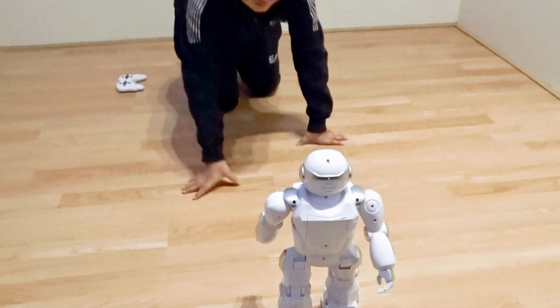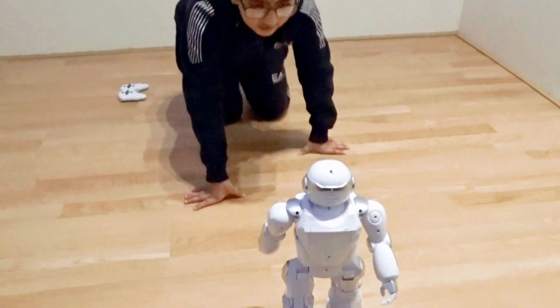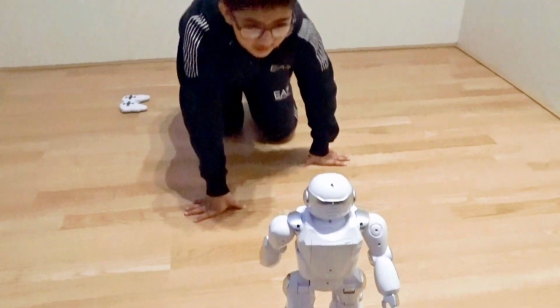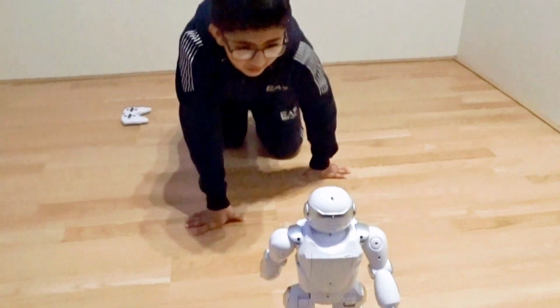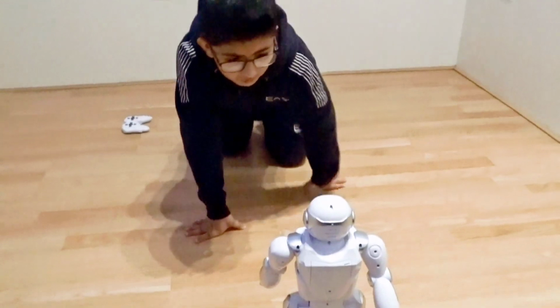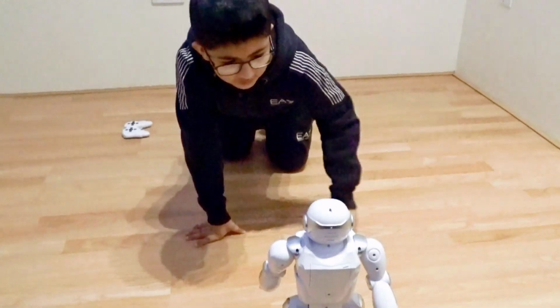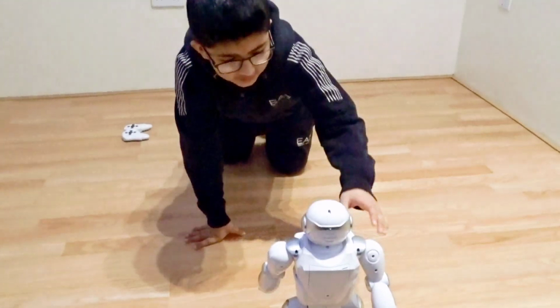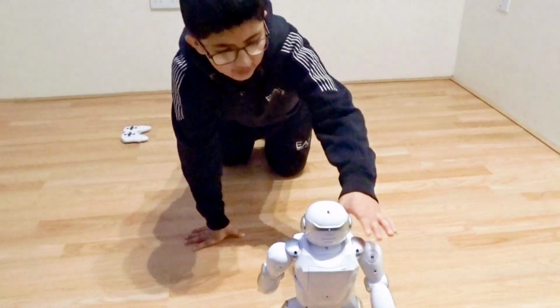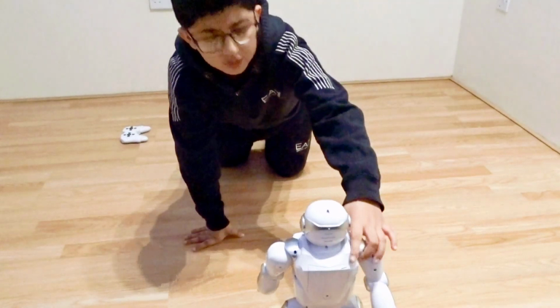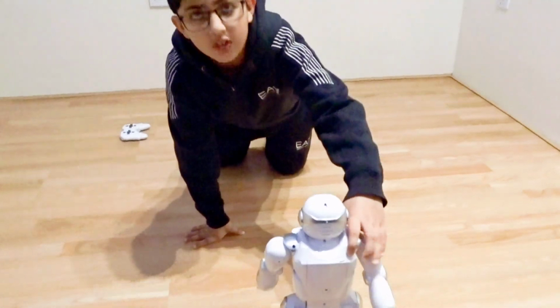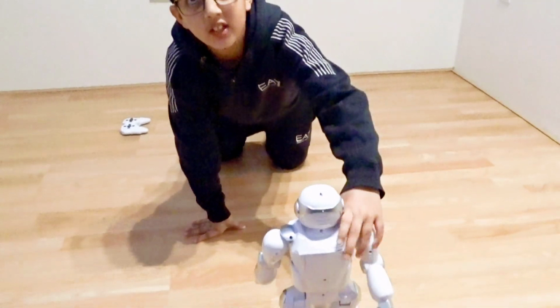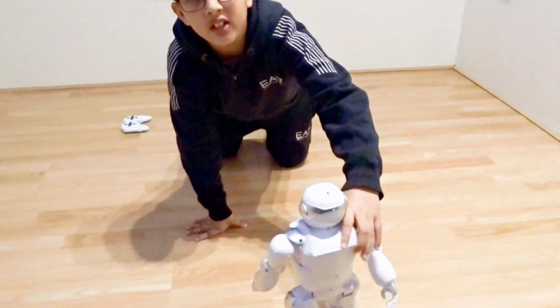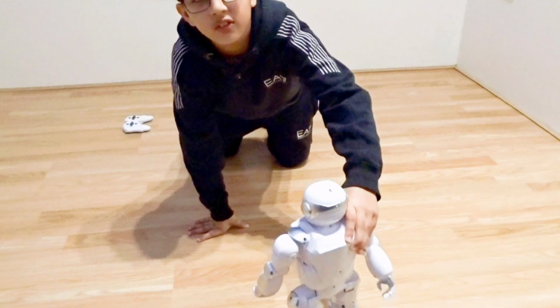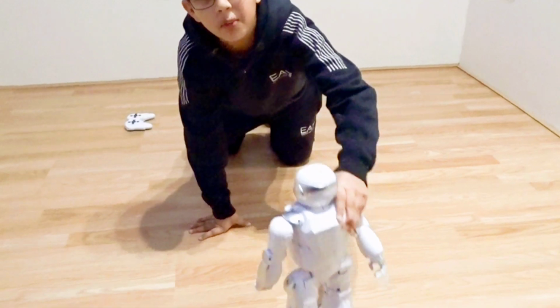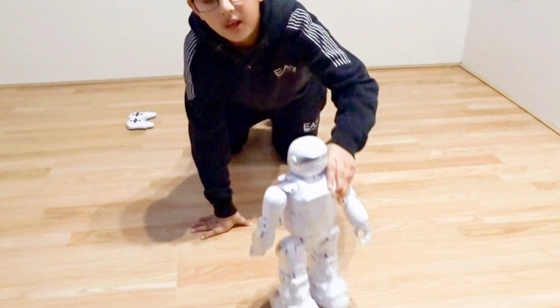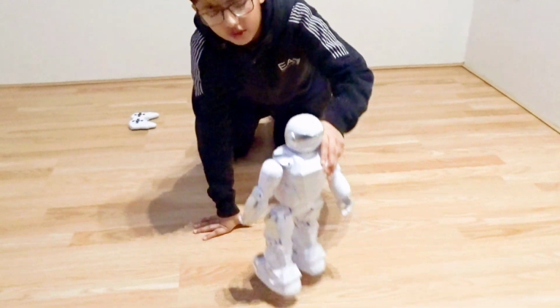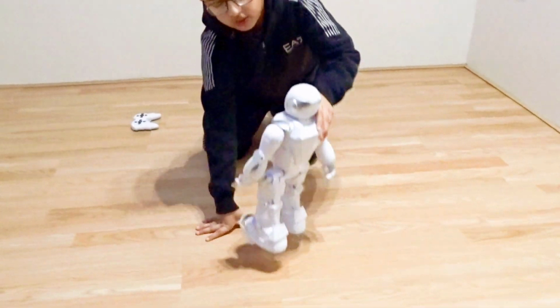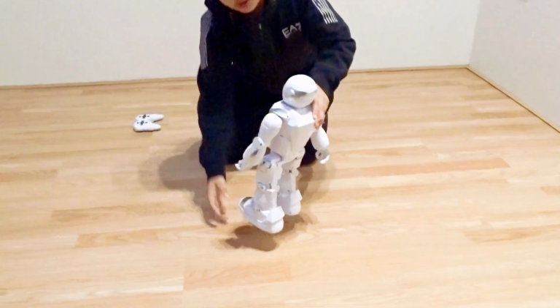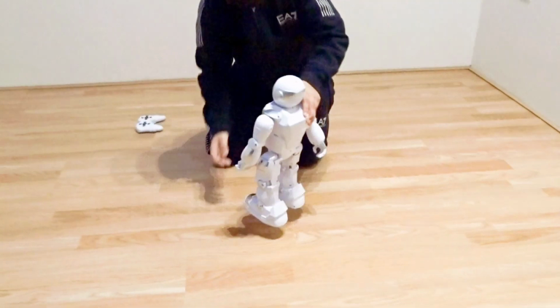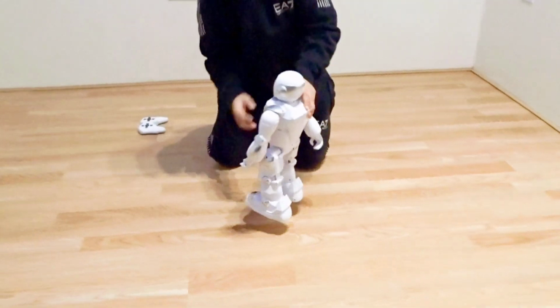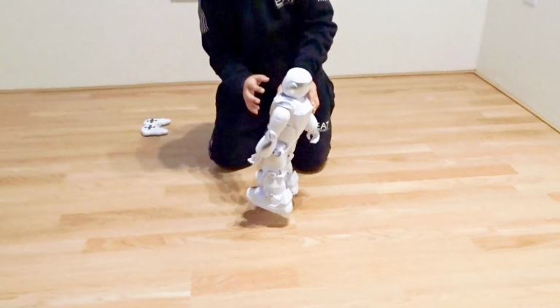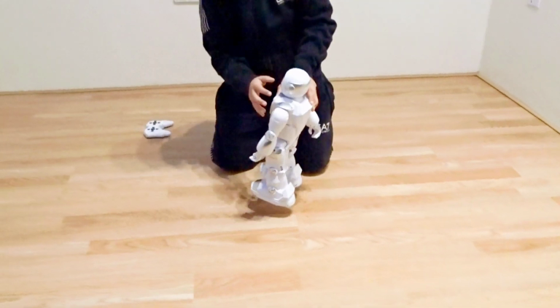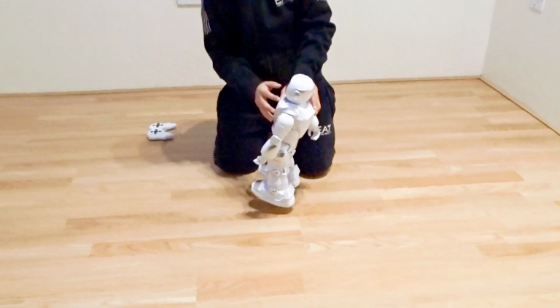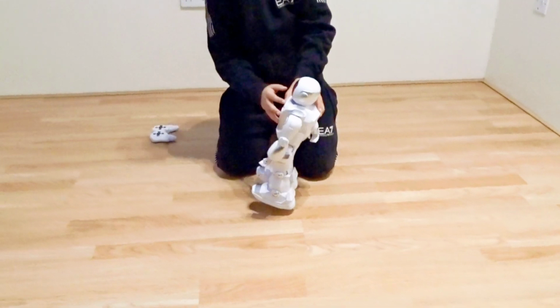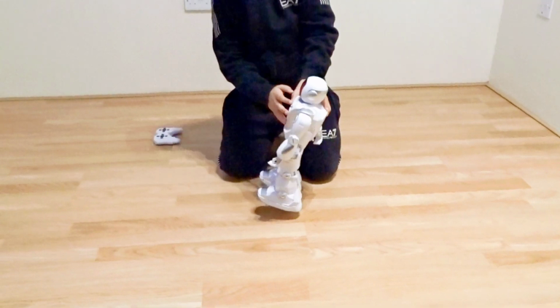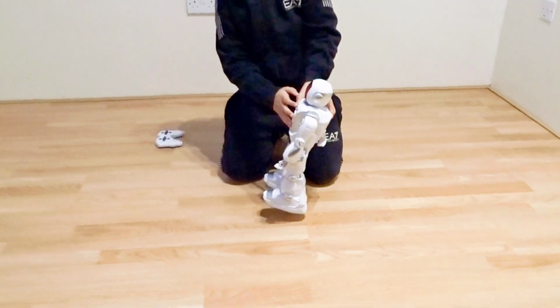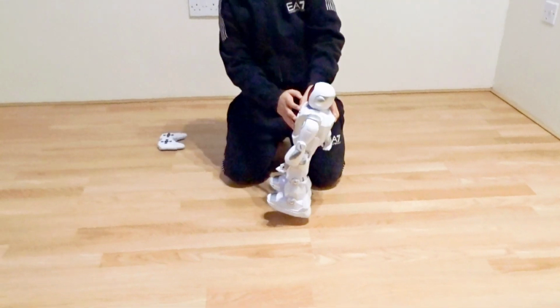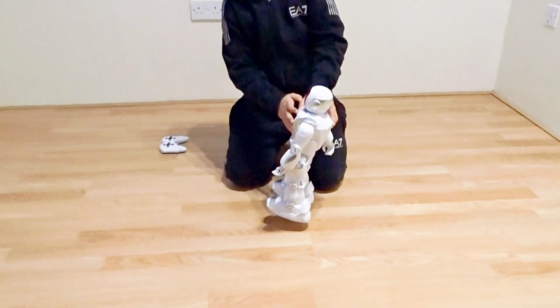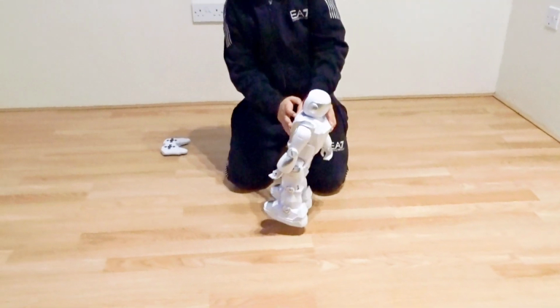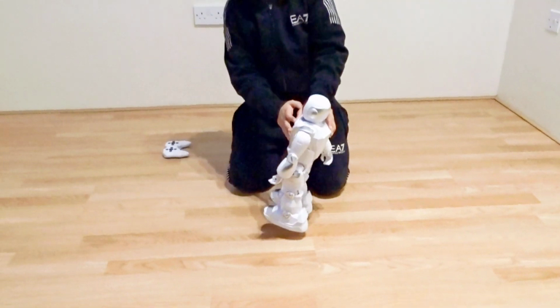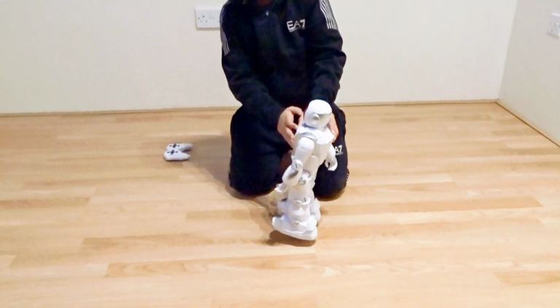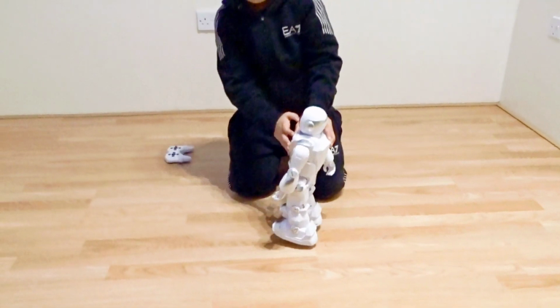Now instead of using the remote, I'm going to use the hand gesture.